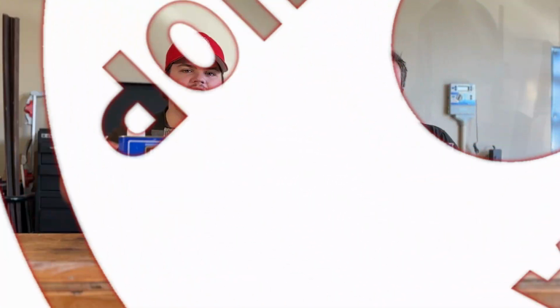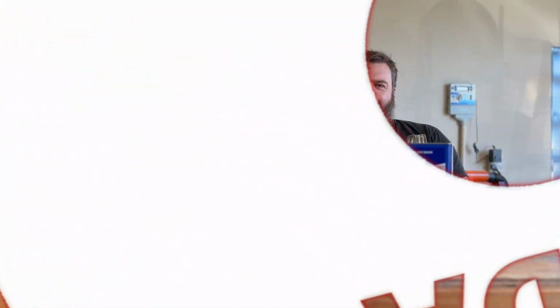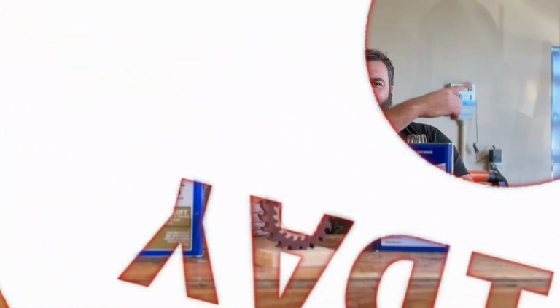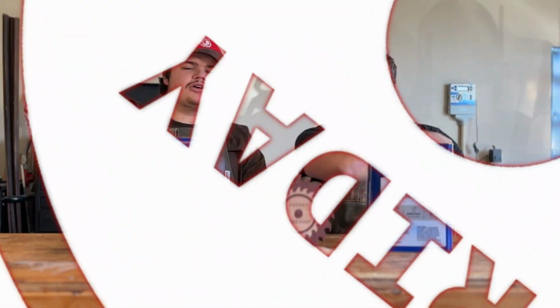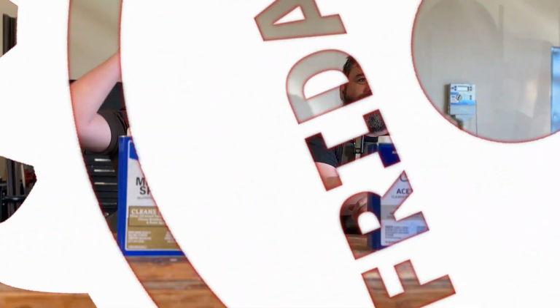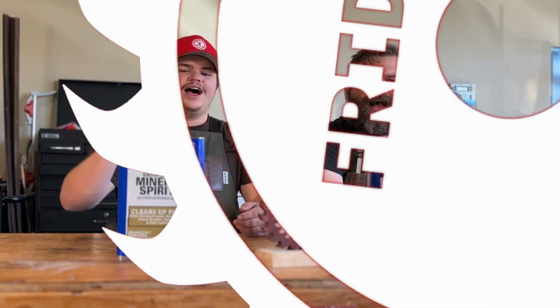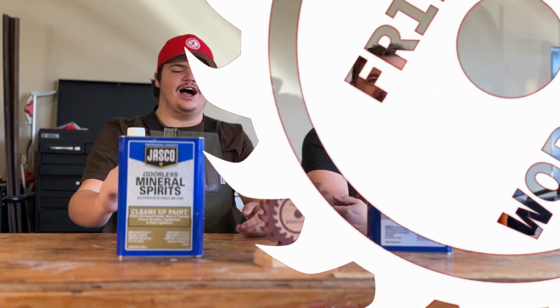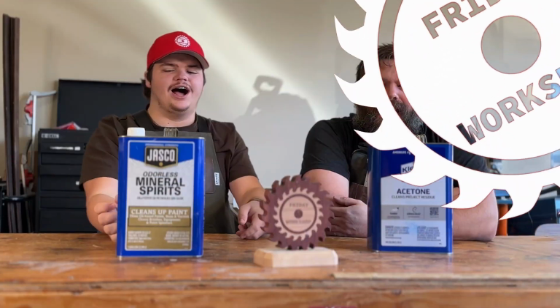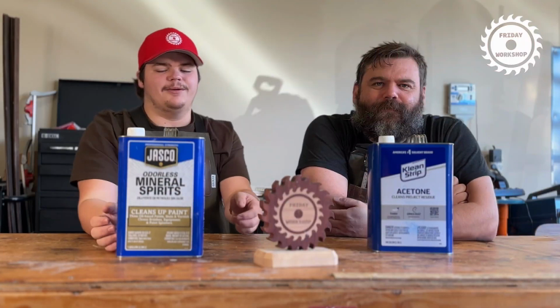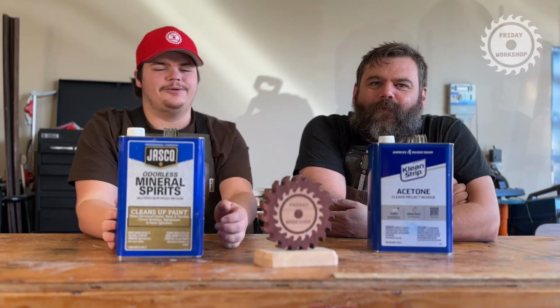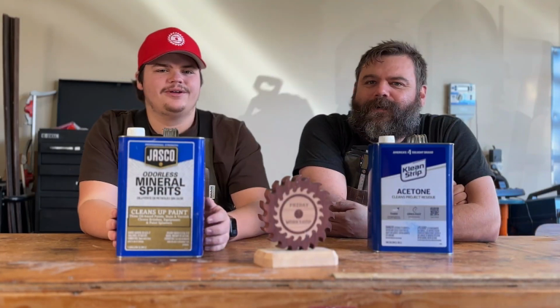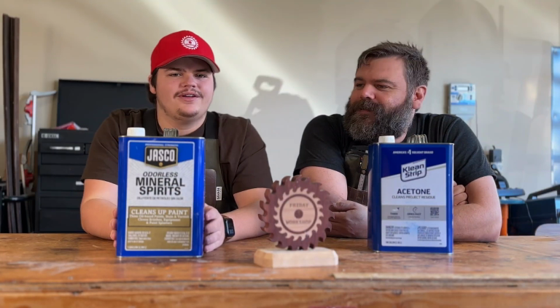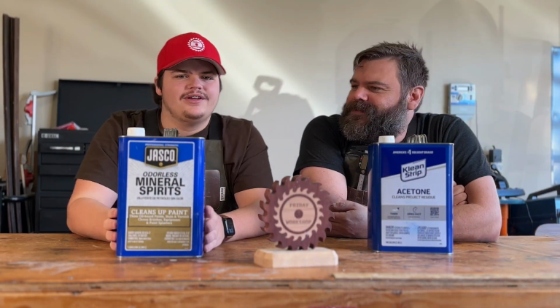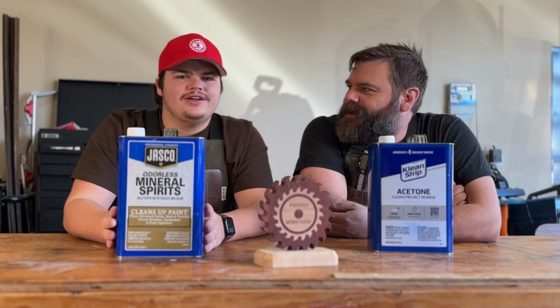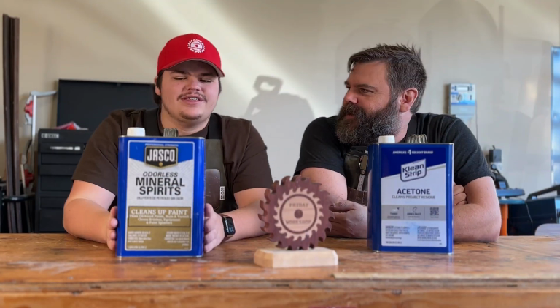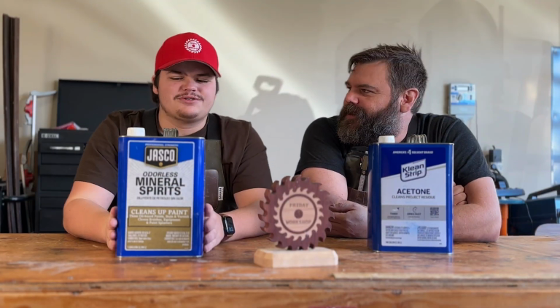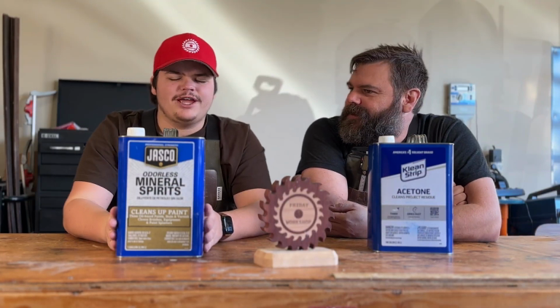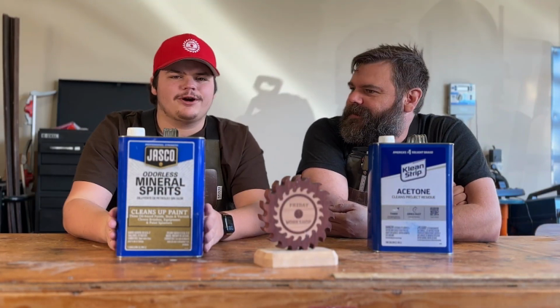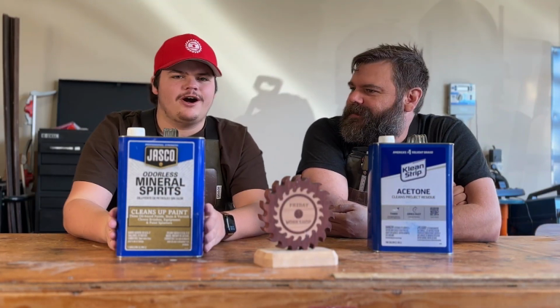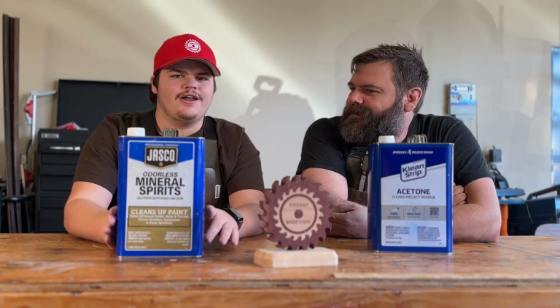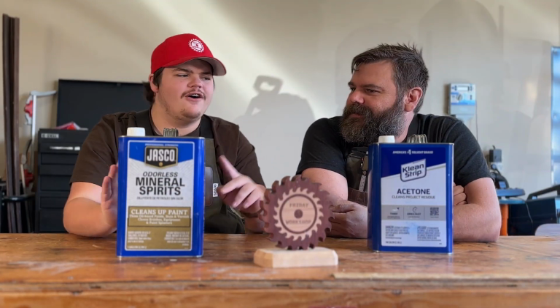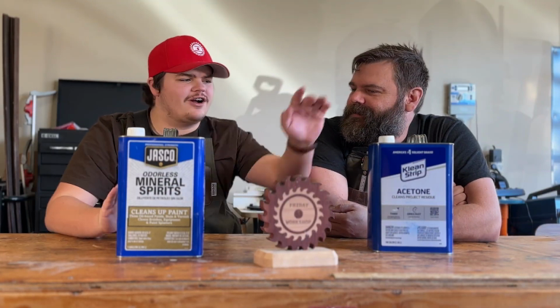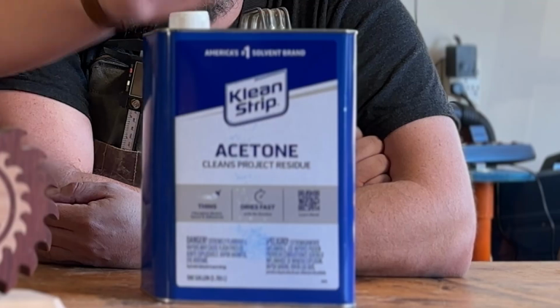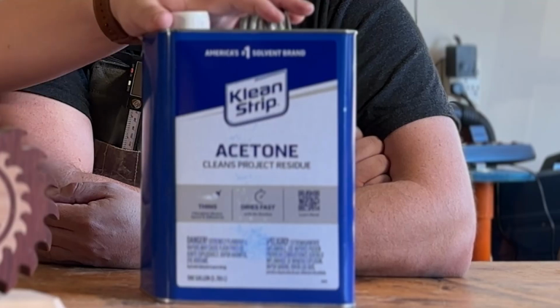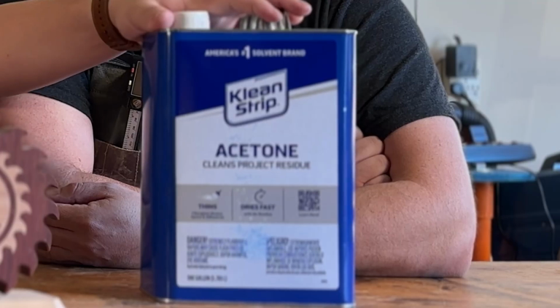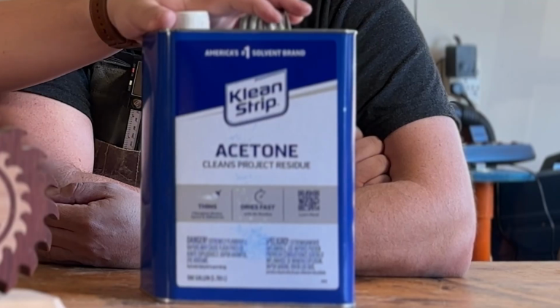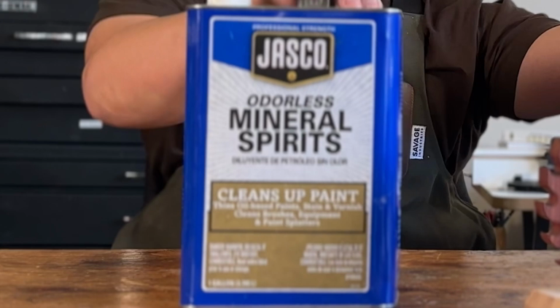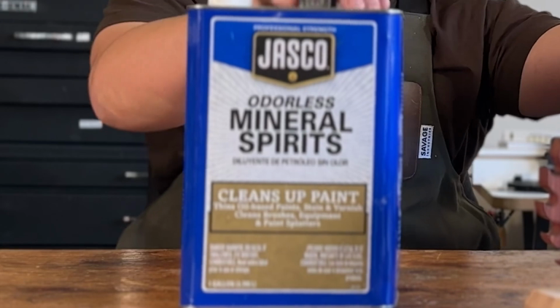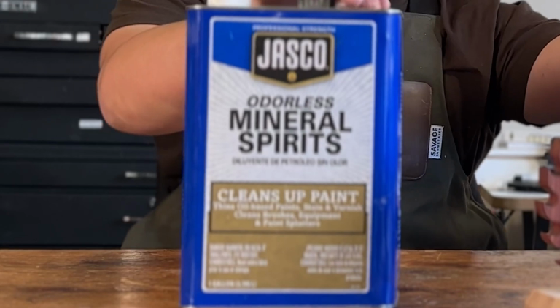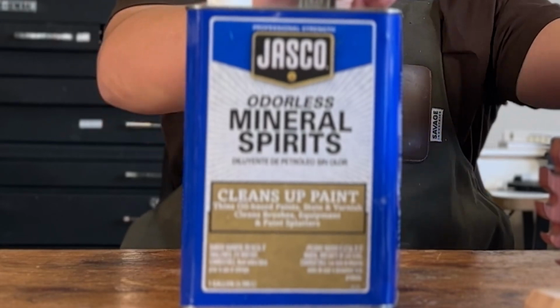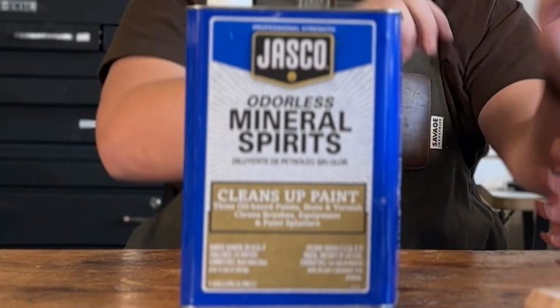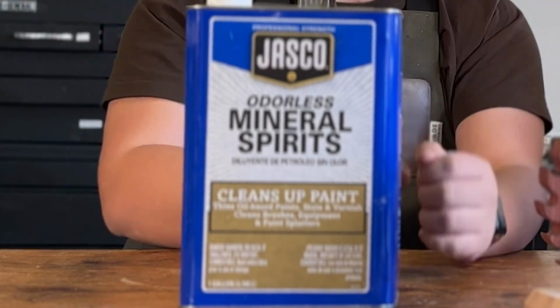Friday workshop! What are we doing this week? This week we're going over acetone and mineral spirits!